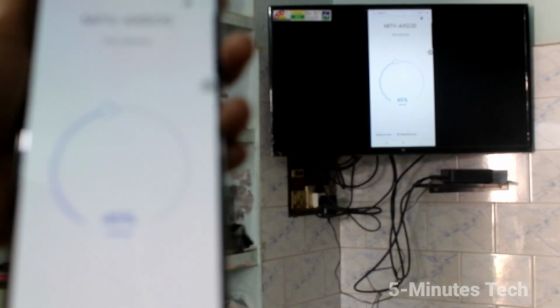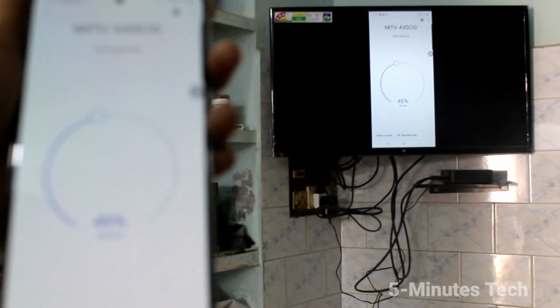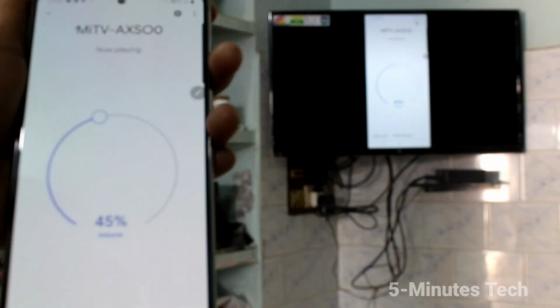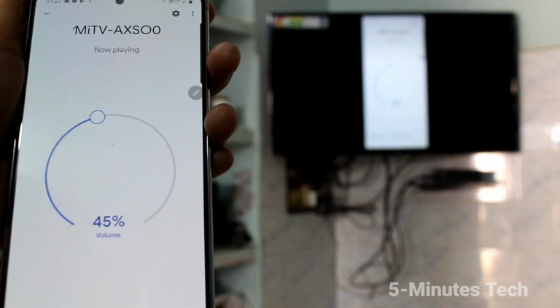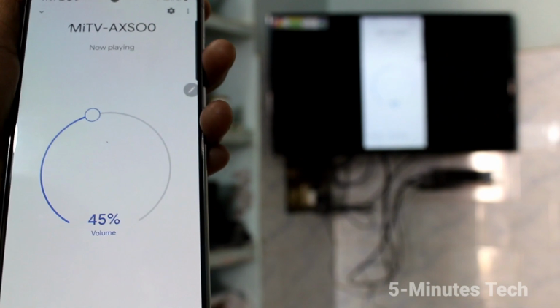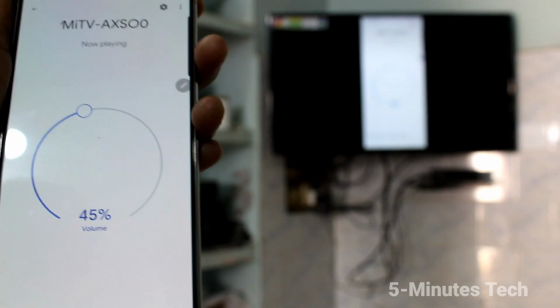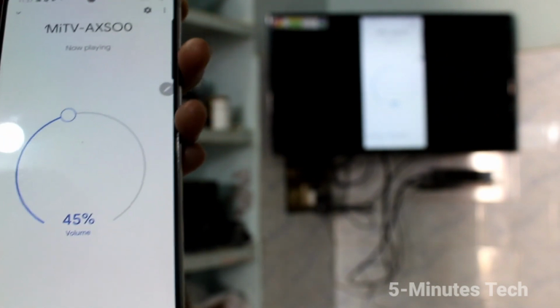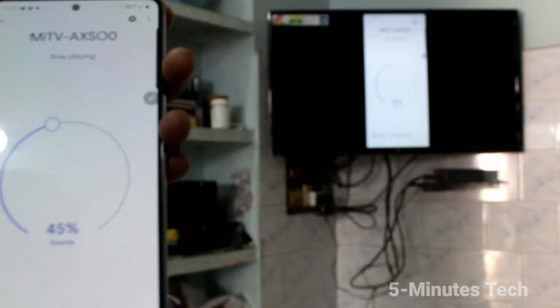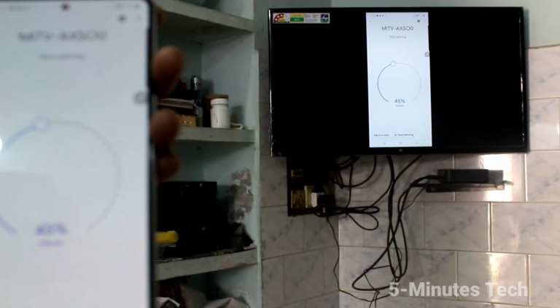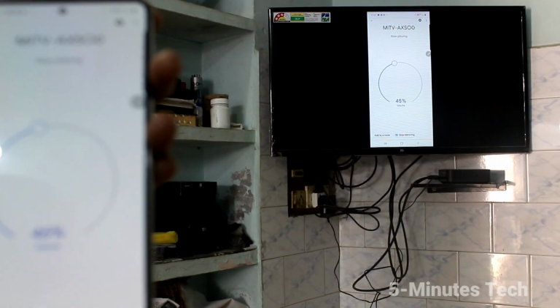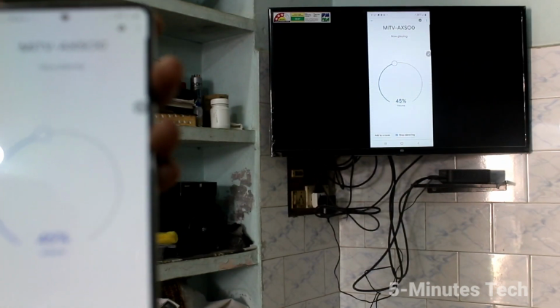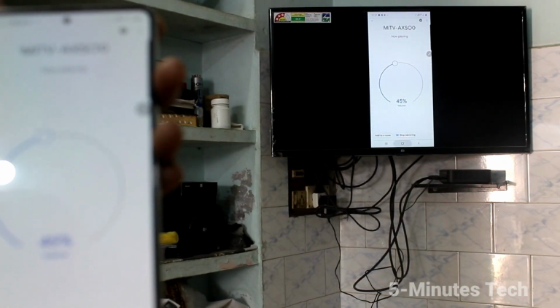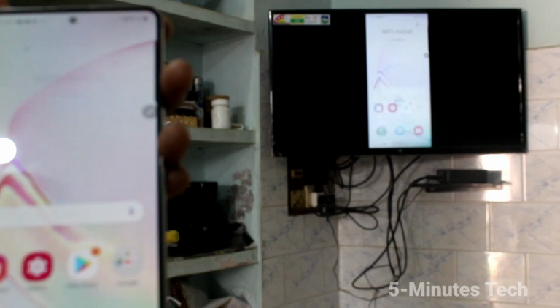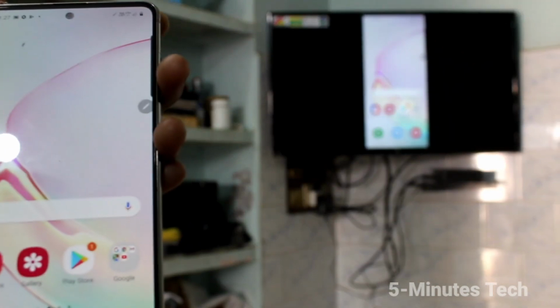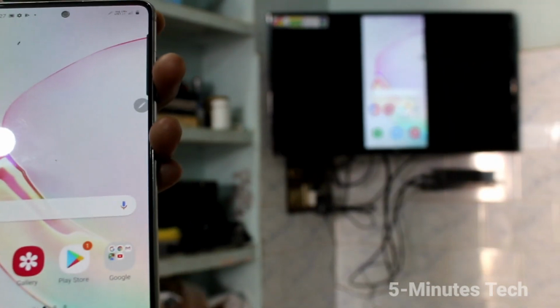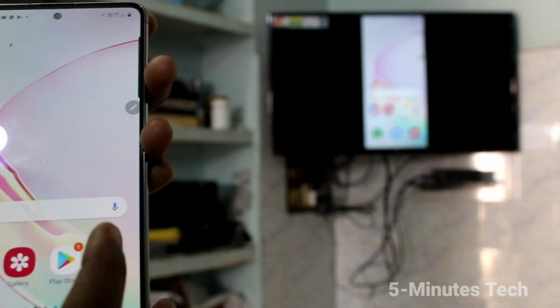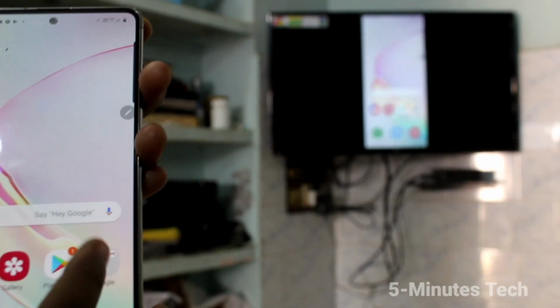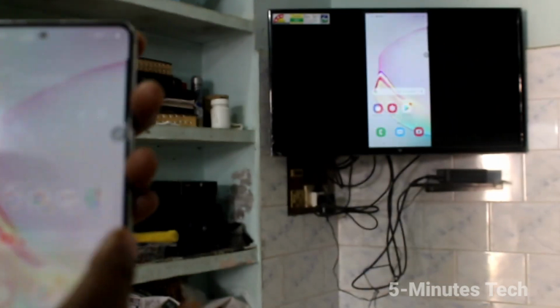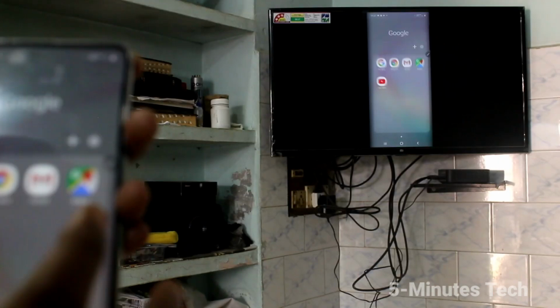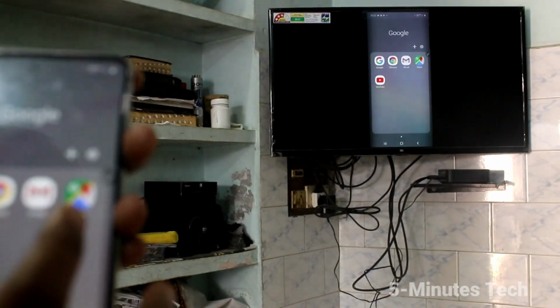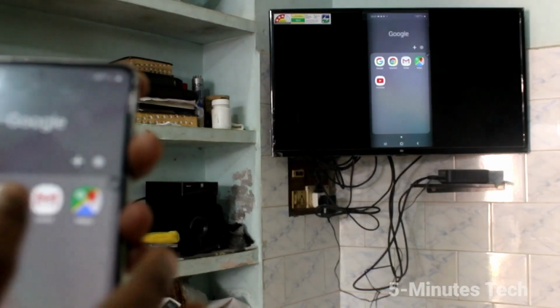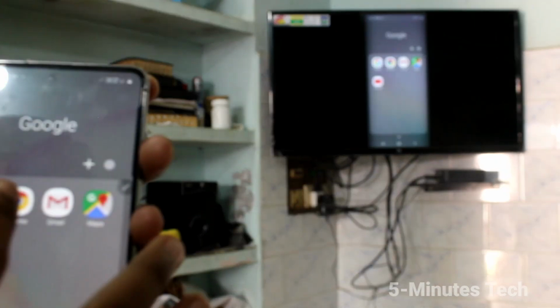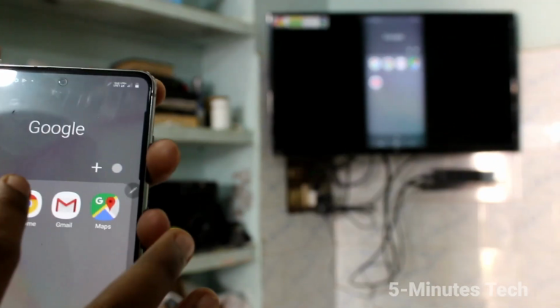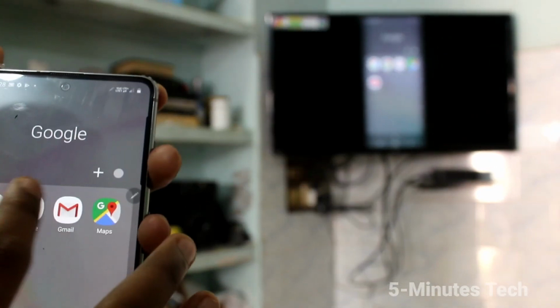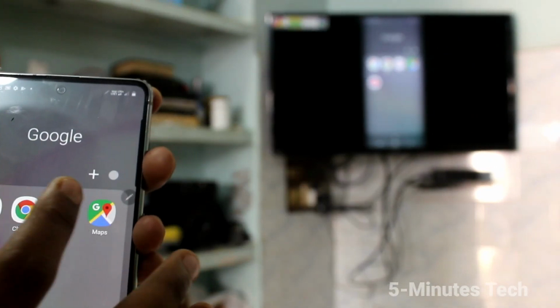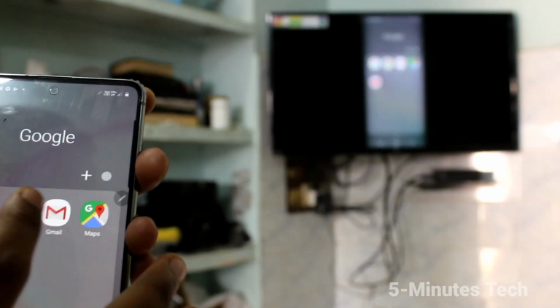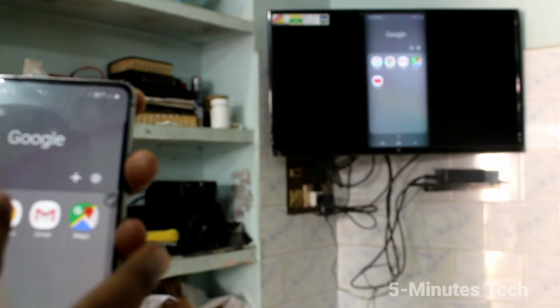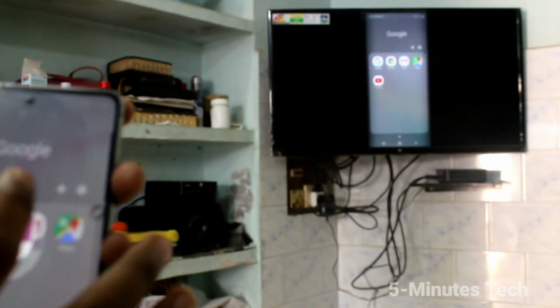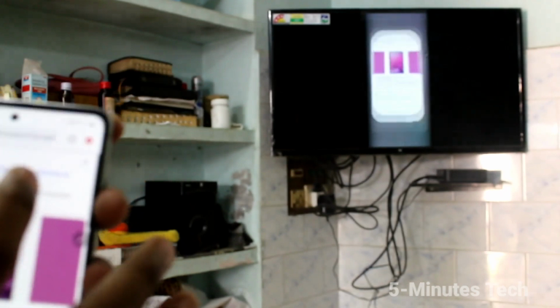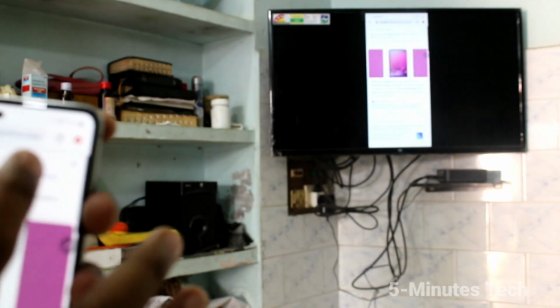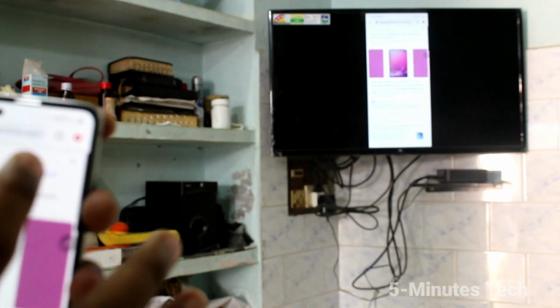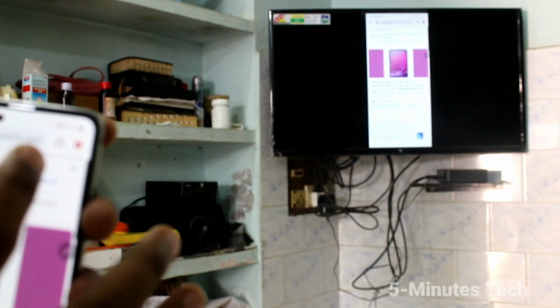Whatever is on your phone will be displayed on the TV — whatever you open on your phone screen will be reflected on your TV.